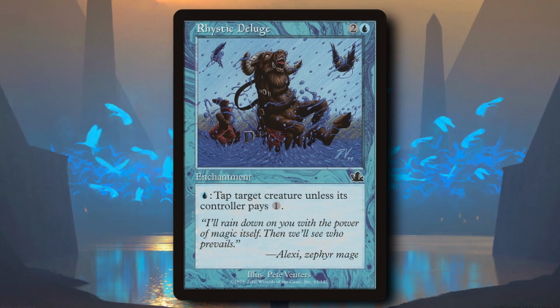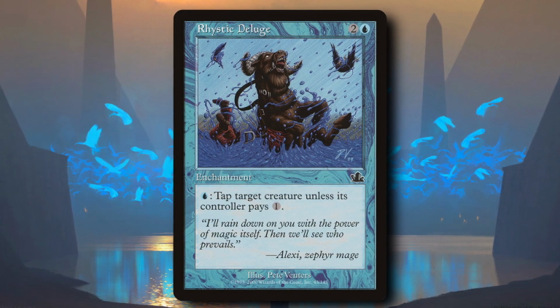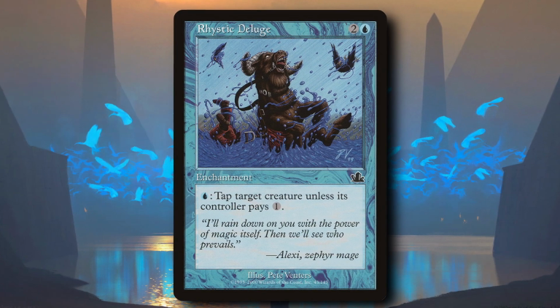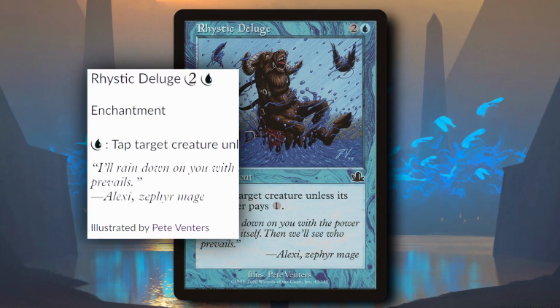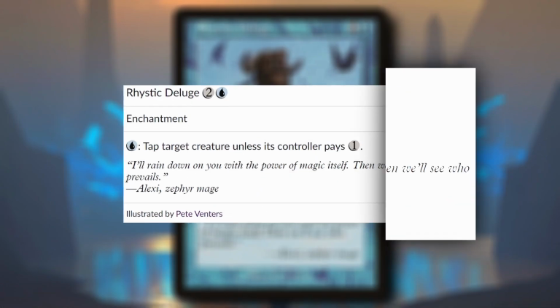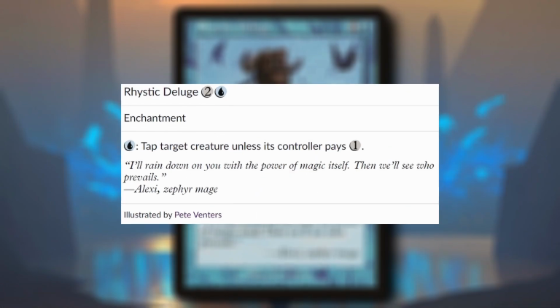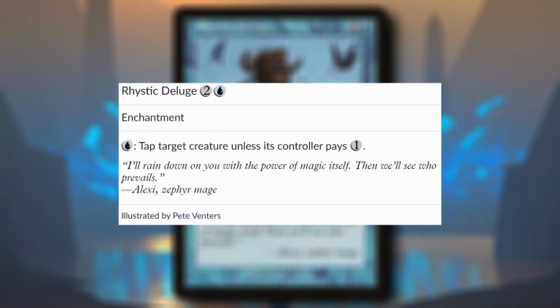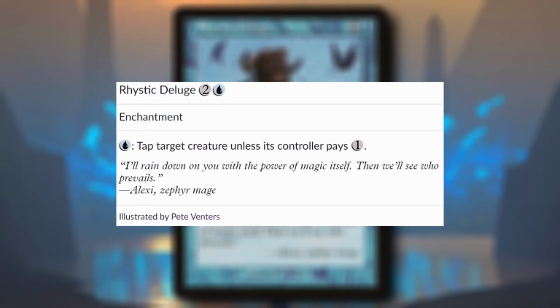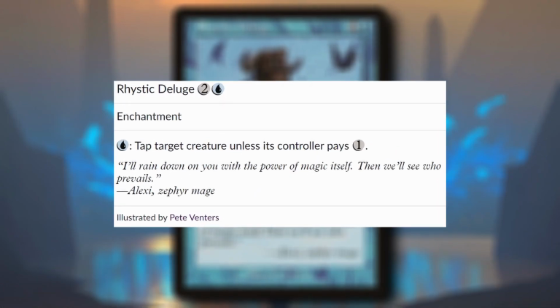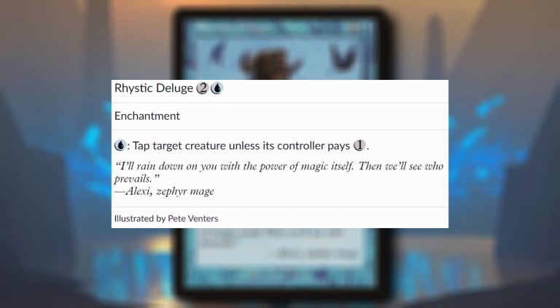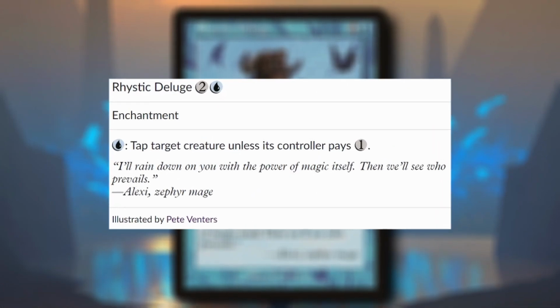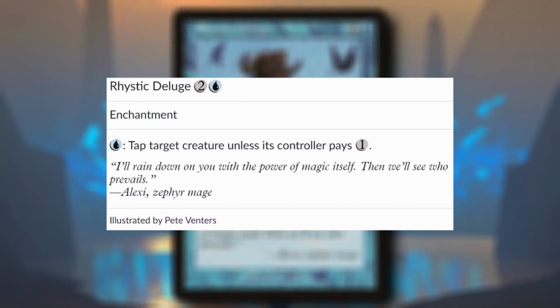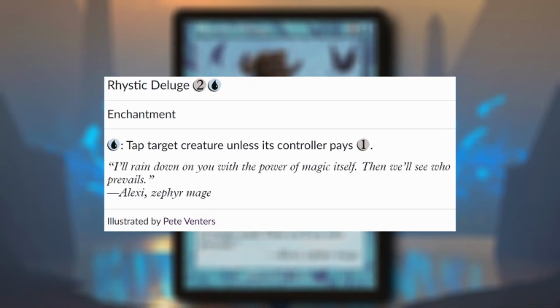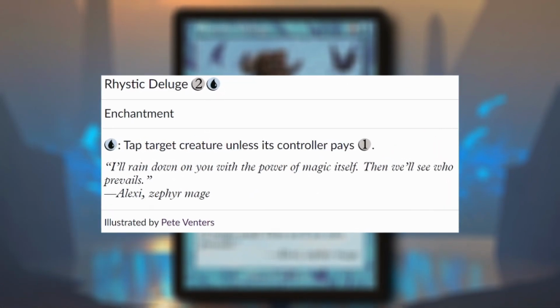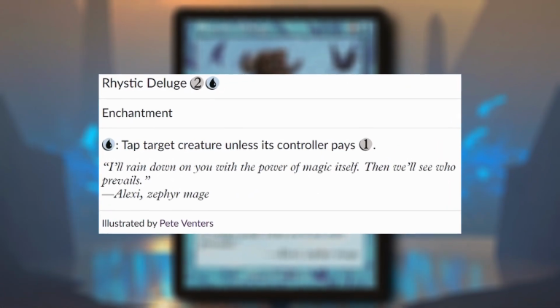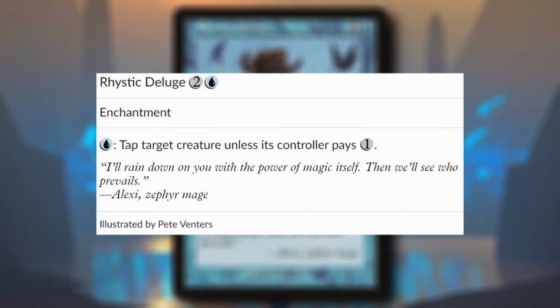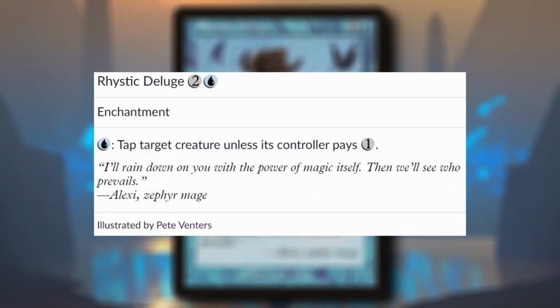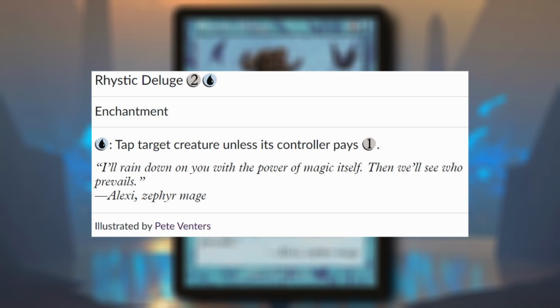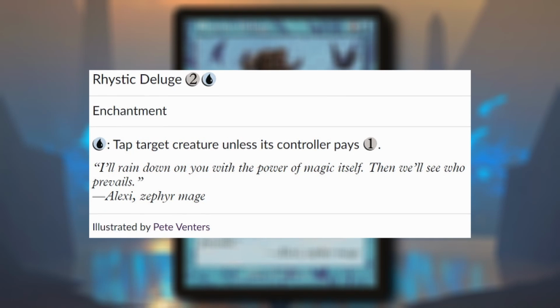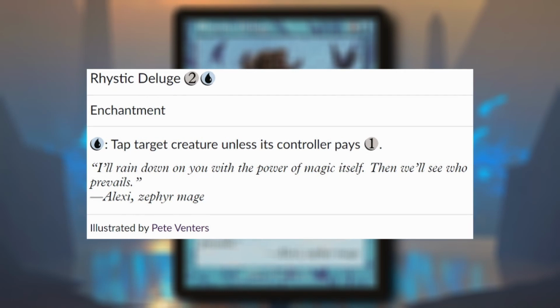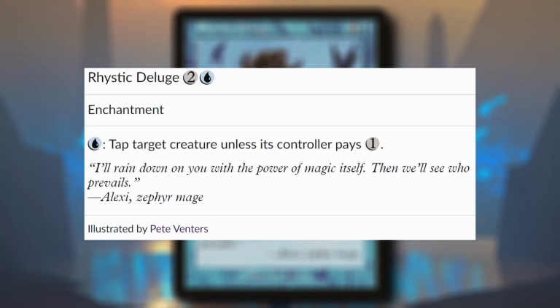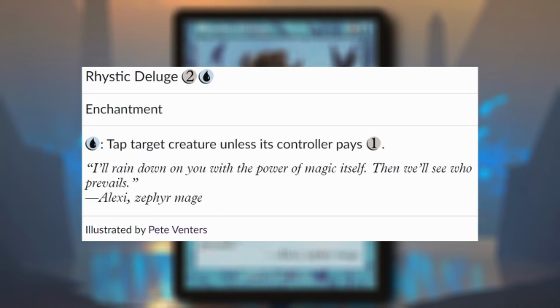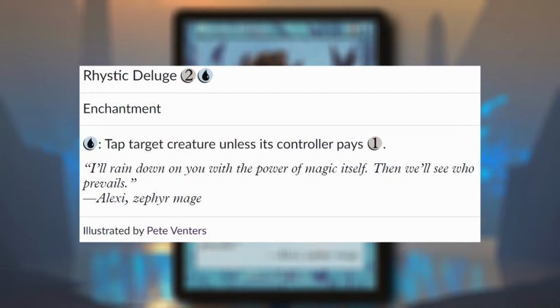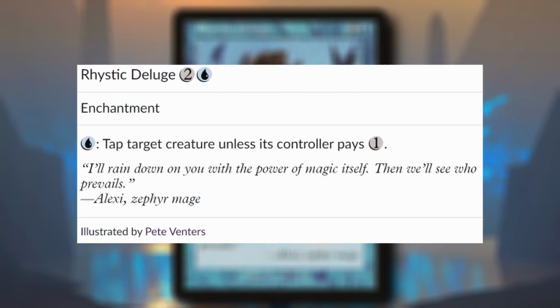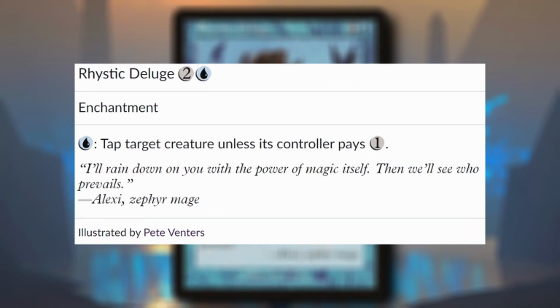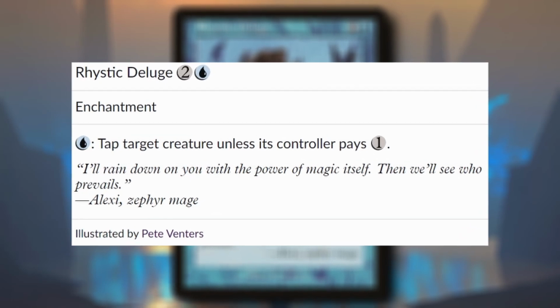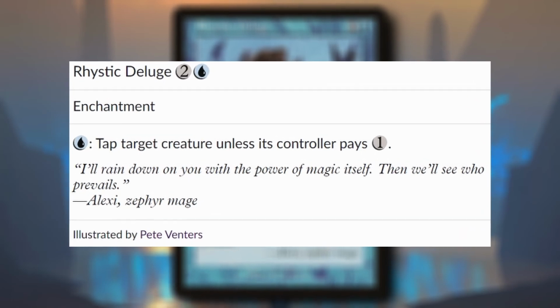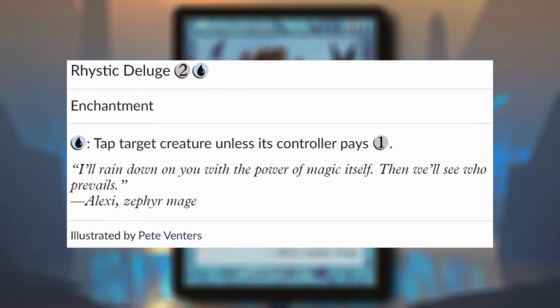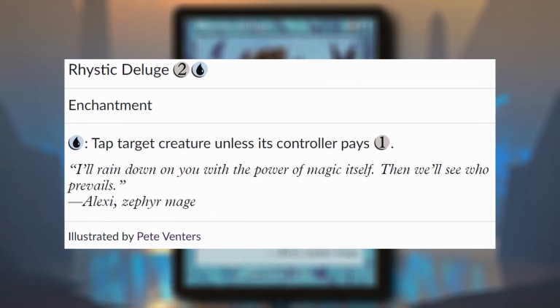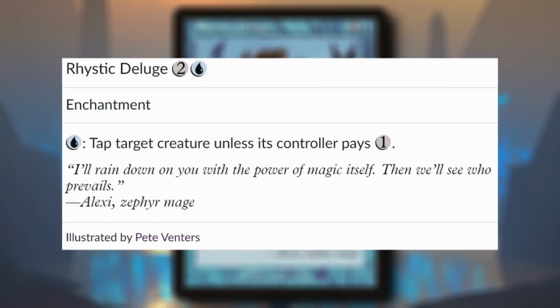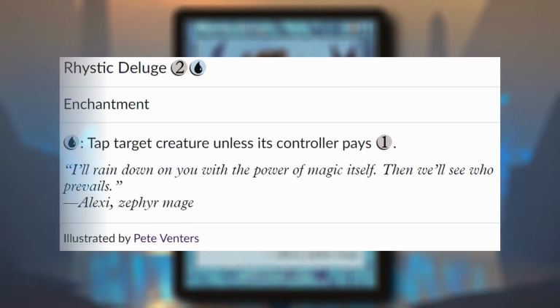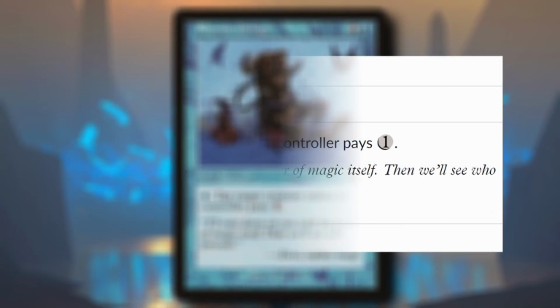Rhystic Deluge costs two and a blue and is an enchantment. You can pay one blue to tap target creature unless its controller pays one.